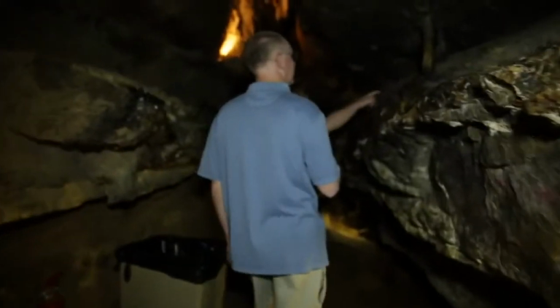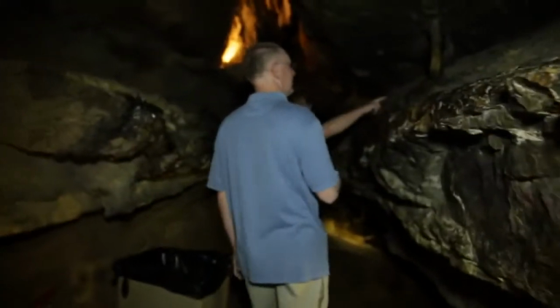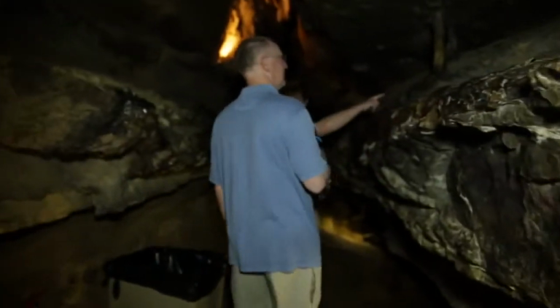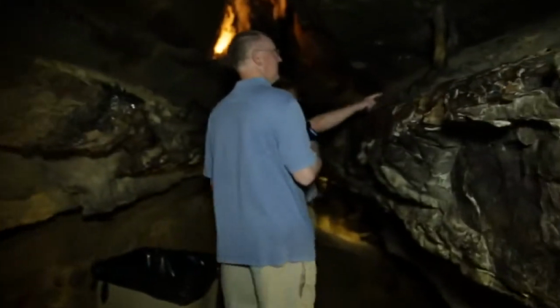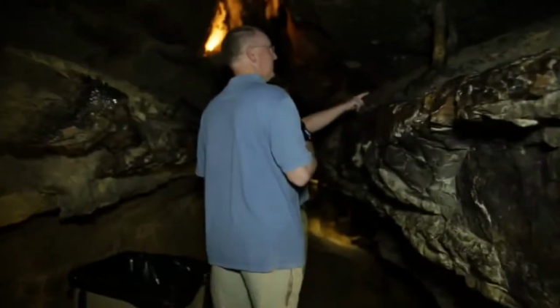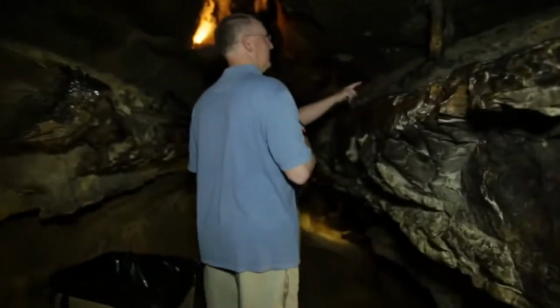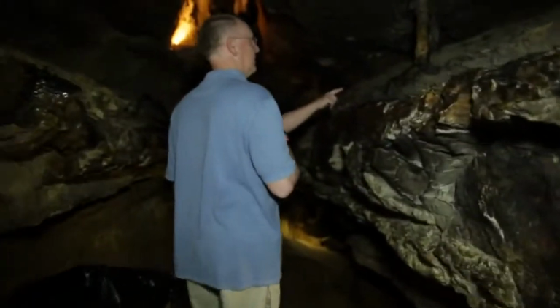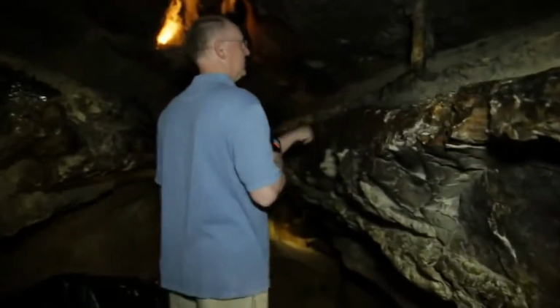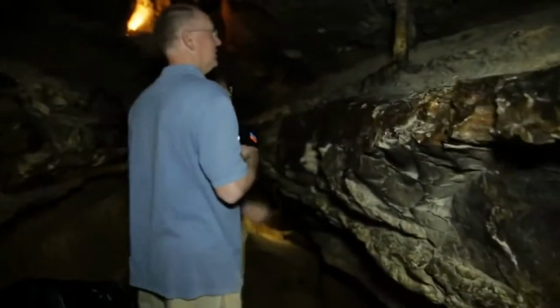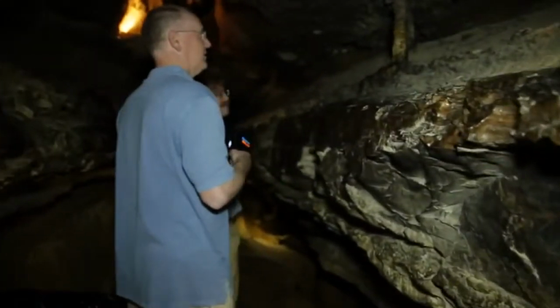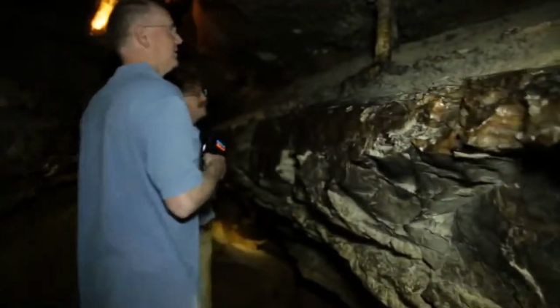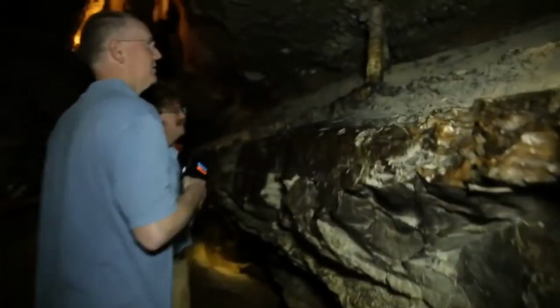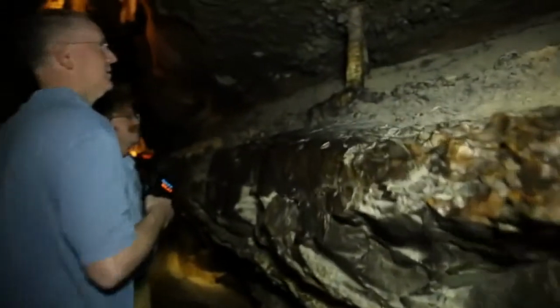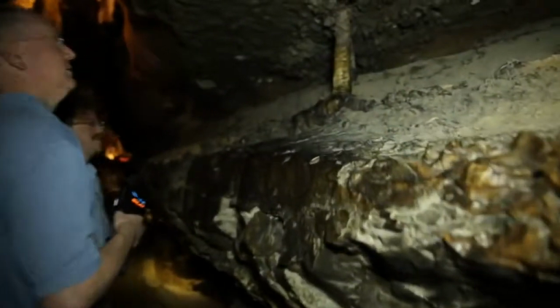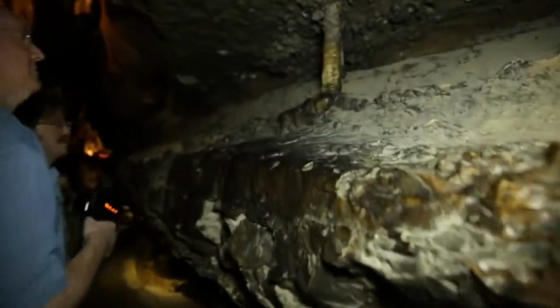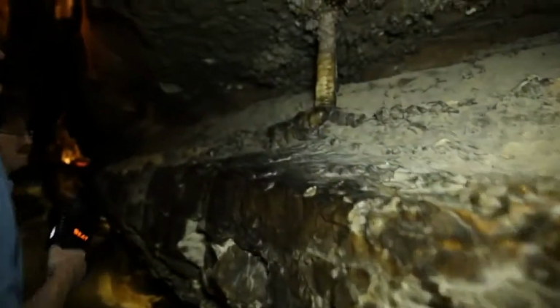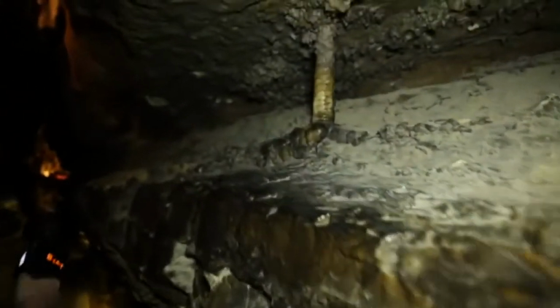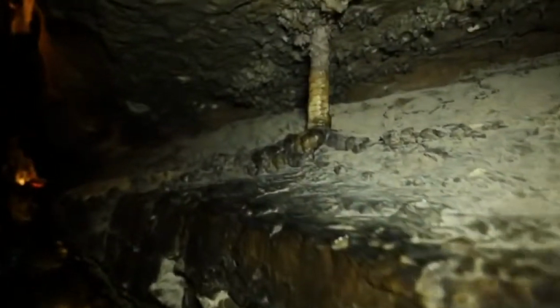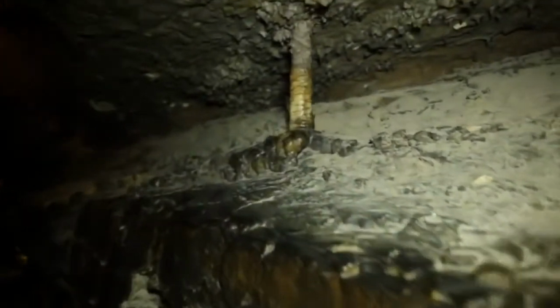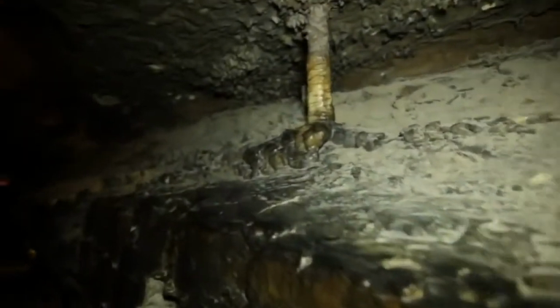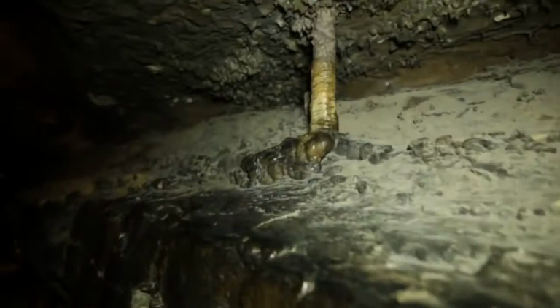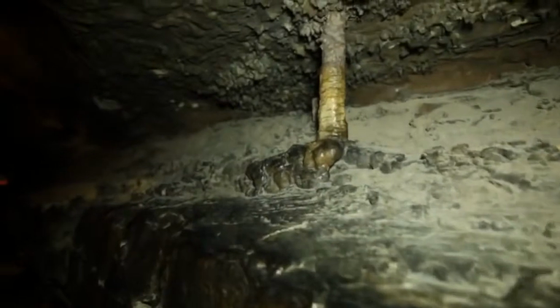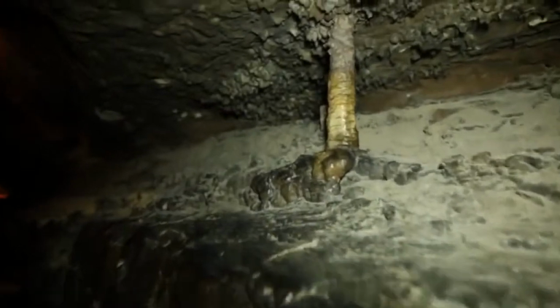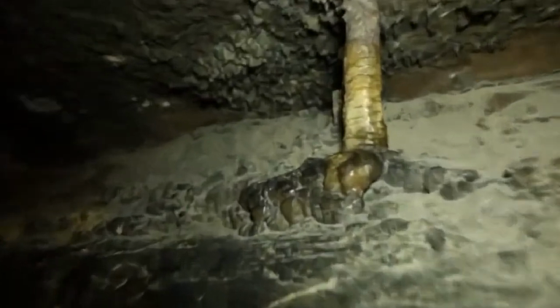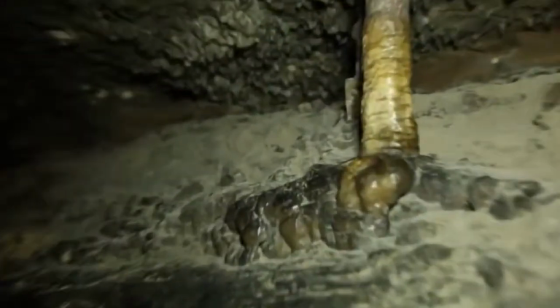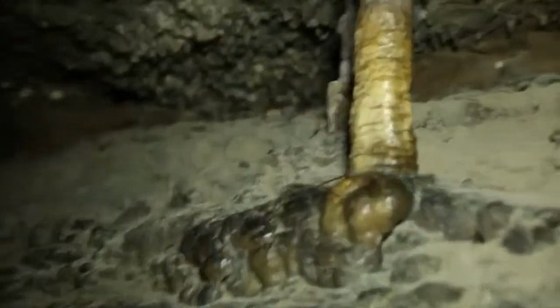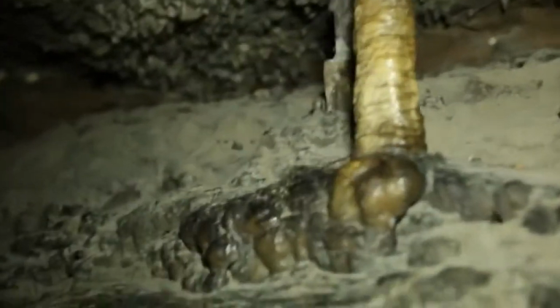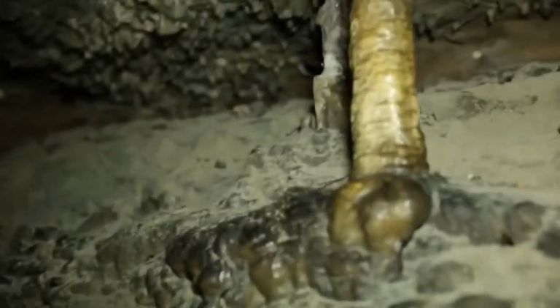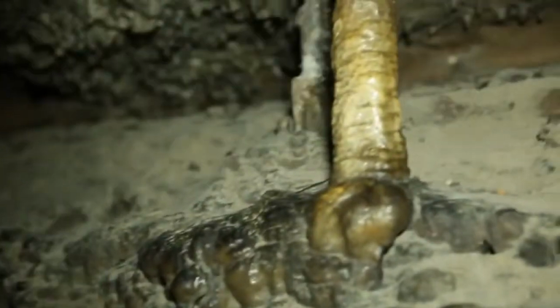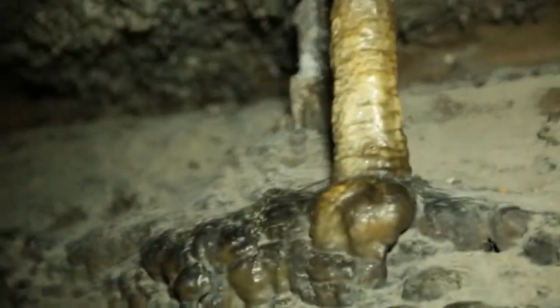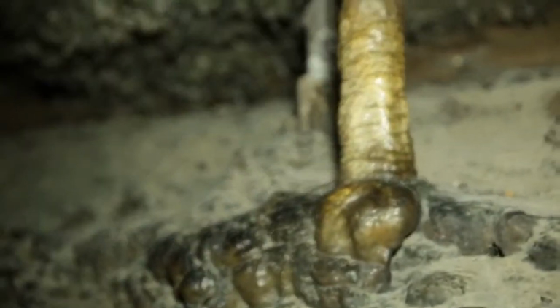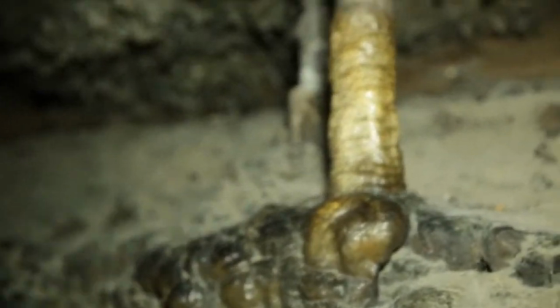Sometimes stalactites and stalagmites grow together and those are called columns. That's a very small one — we'll see a great big one later, about halfway through.